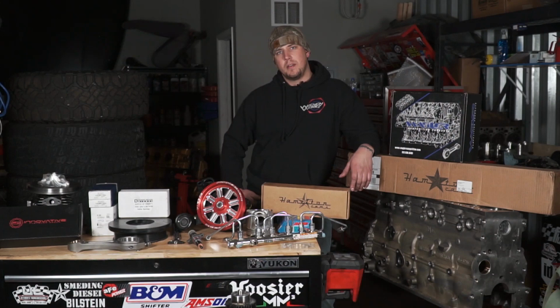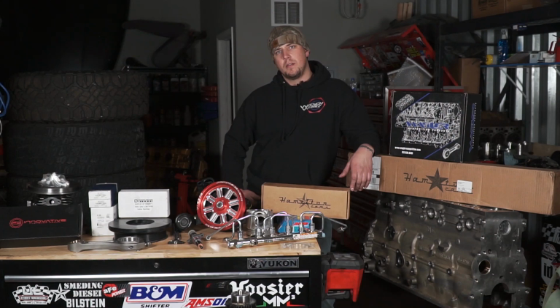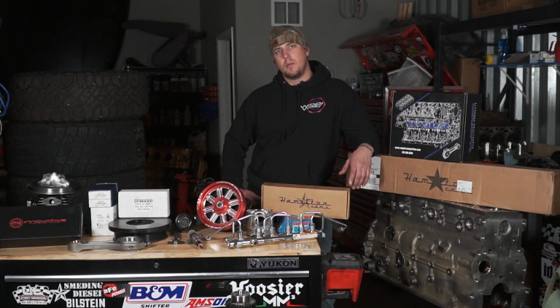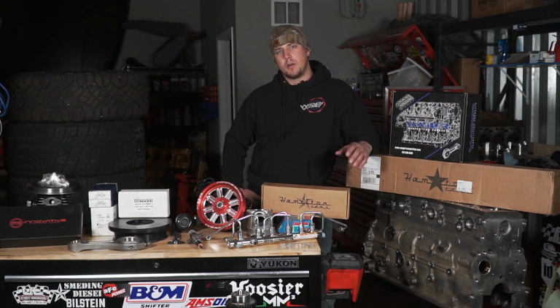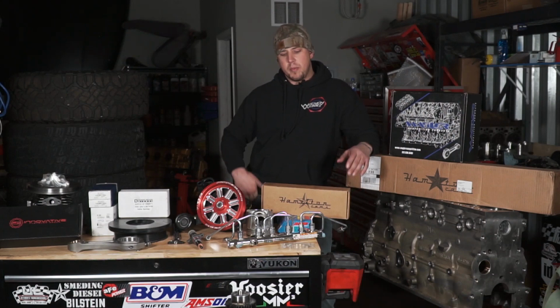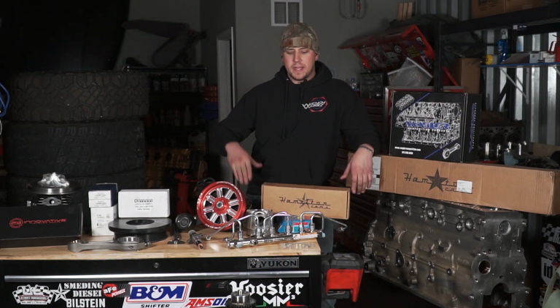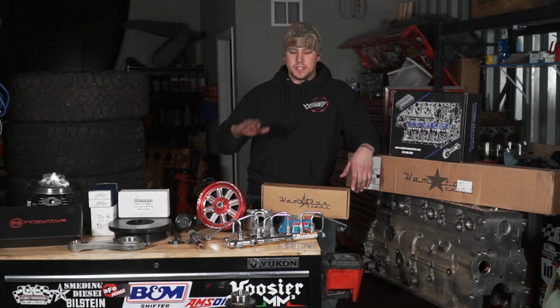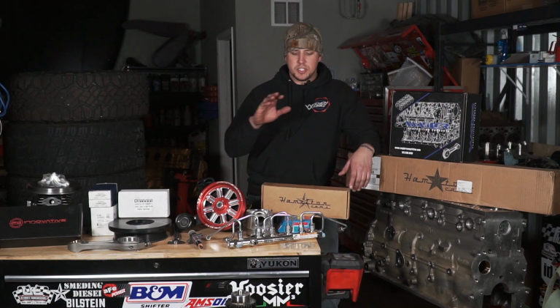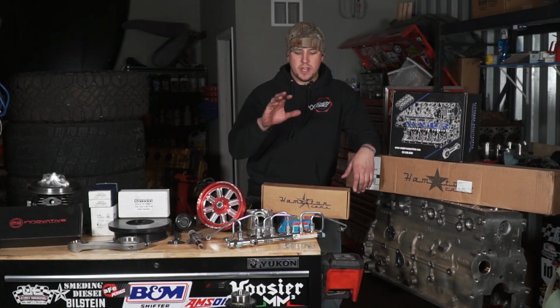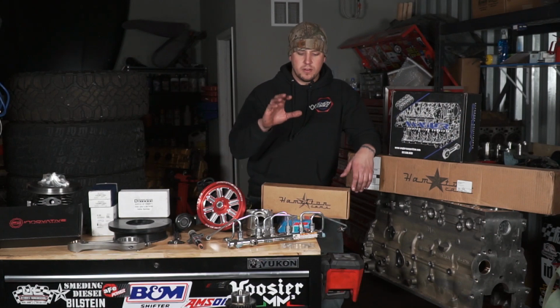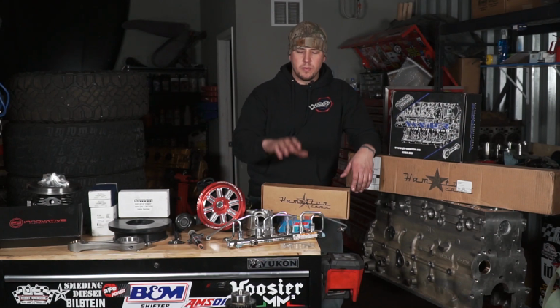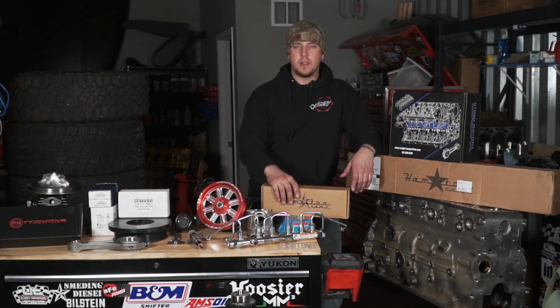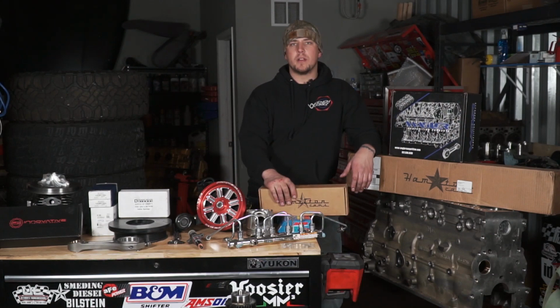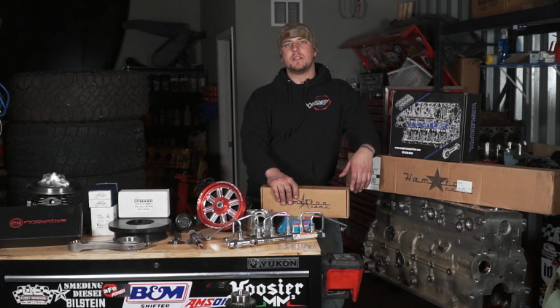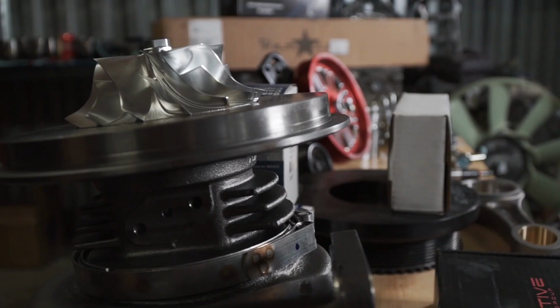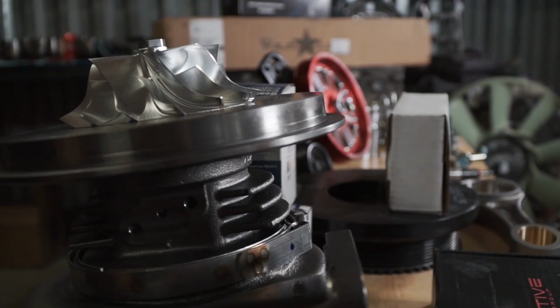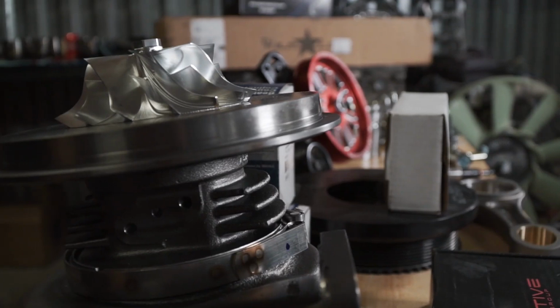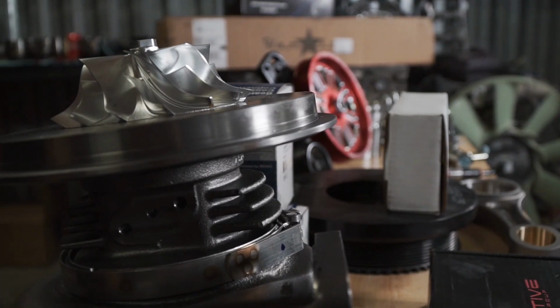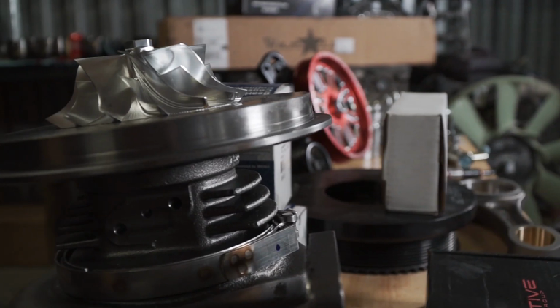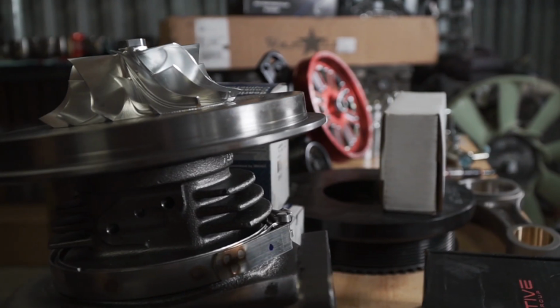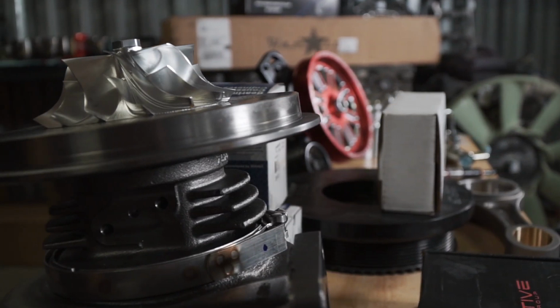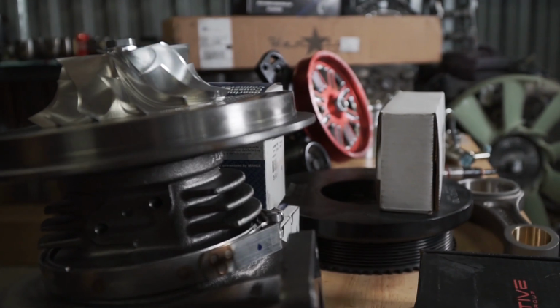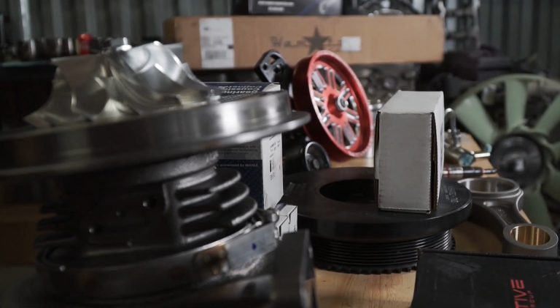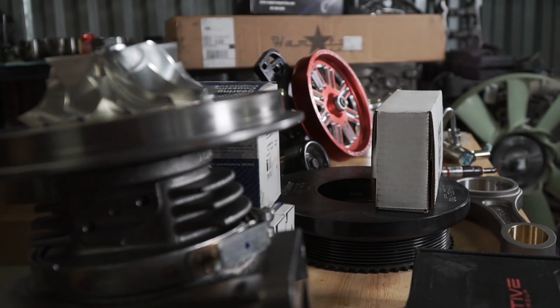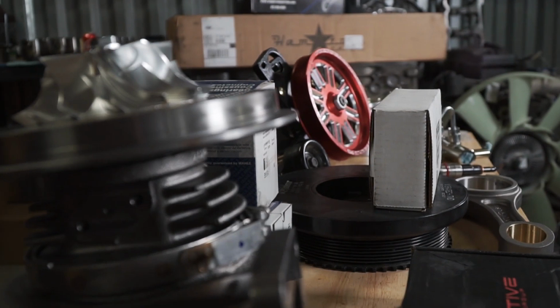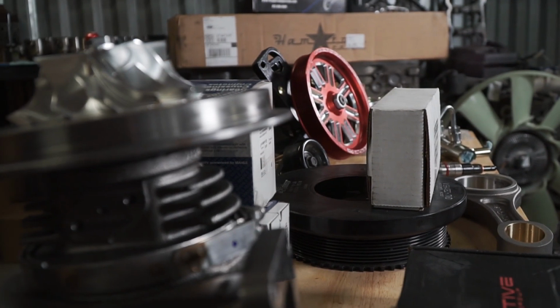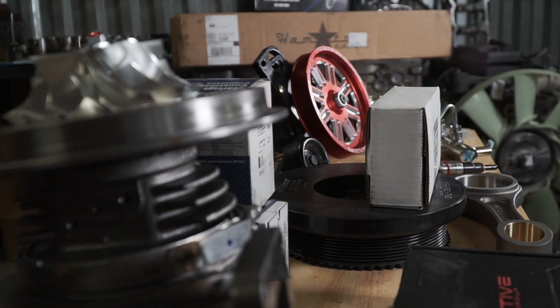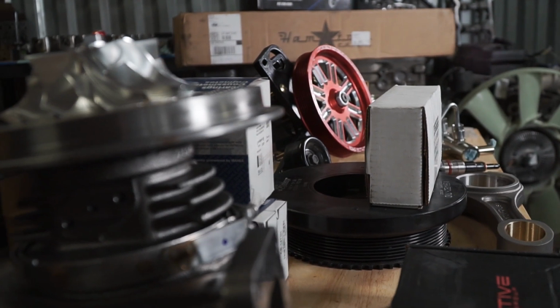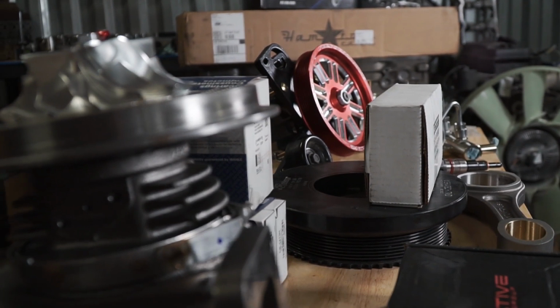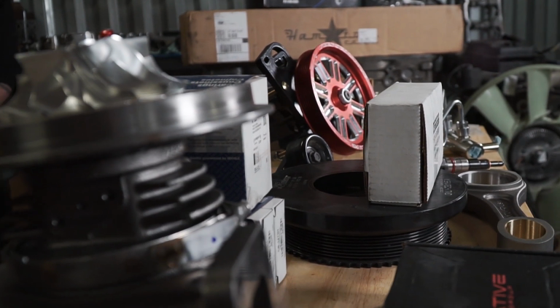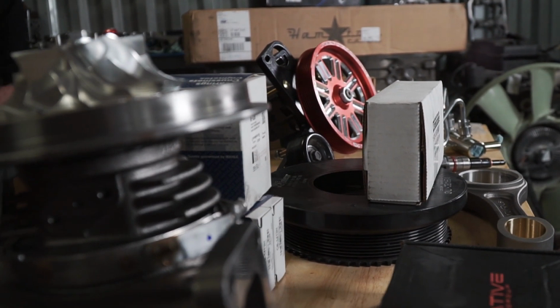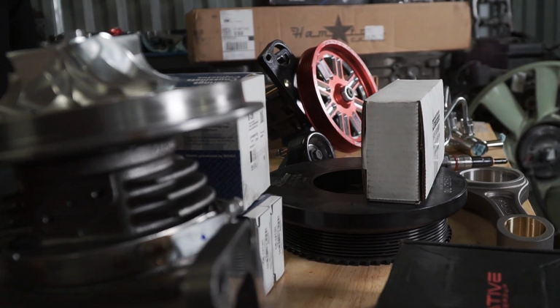Welcome back to the channel. Today we're going to be talking about the six-point great's epic comeback.